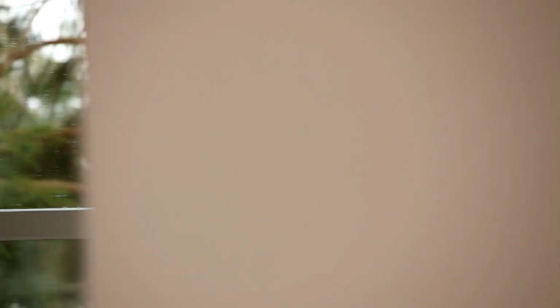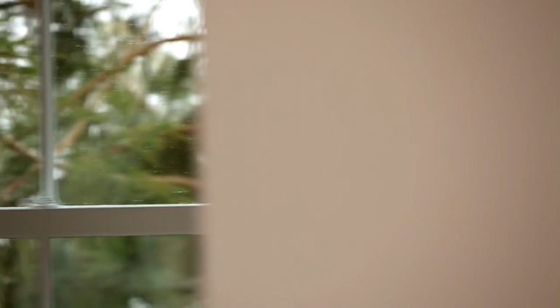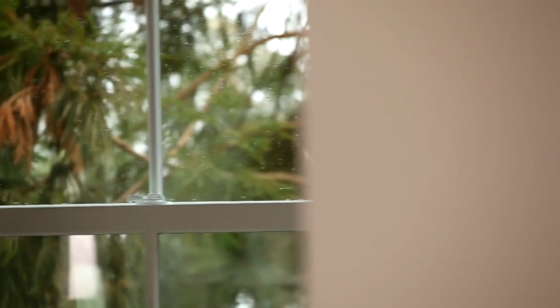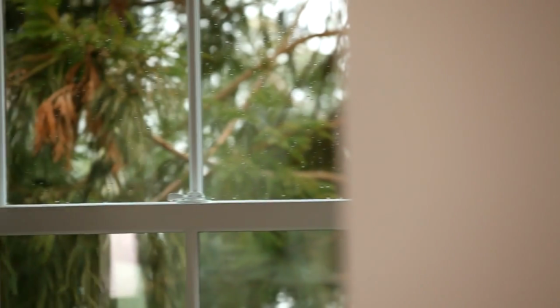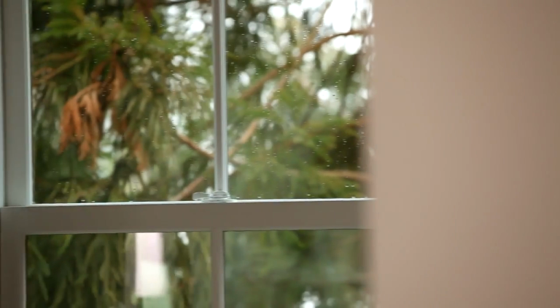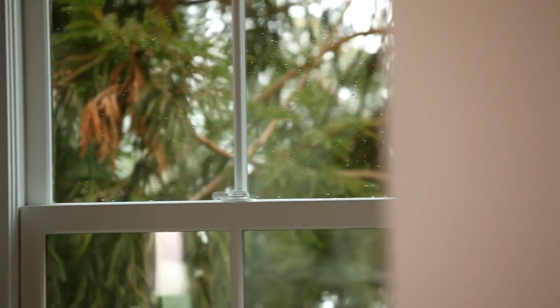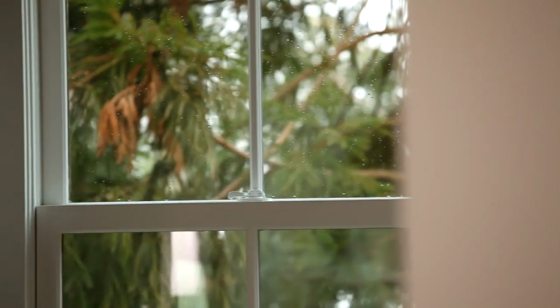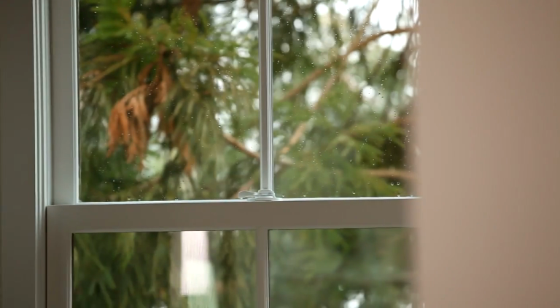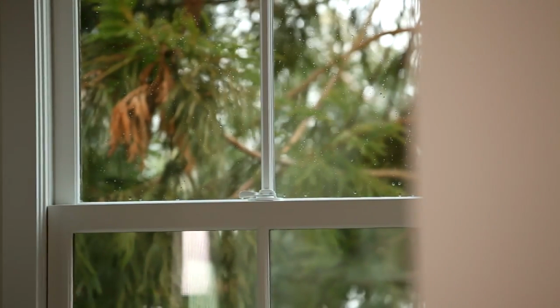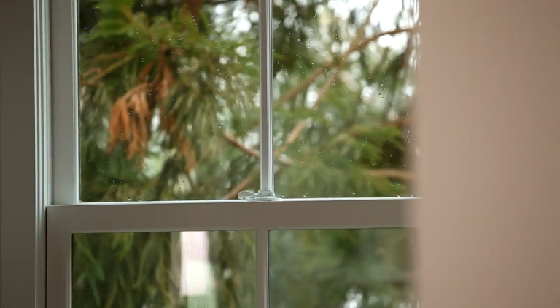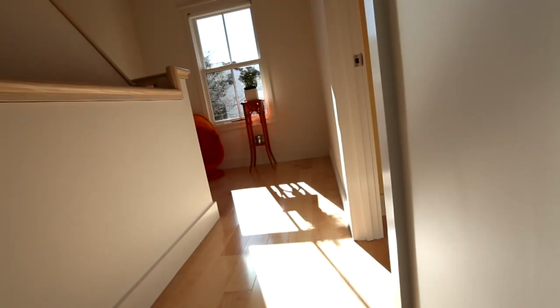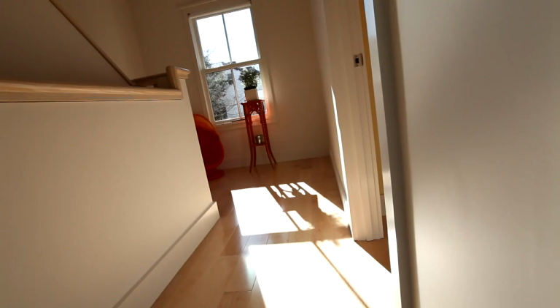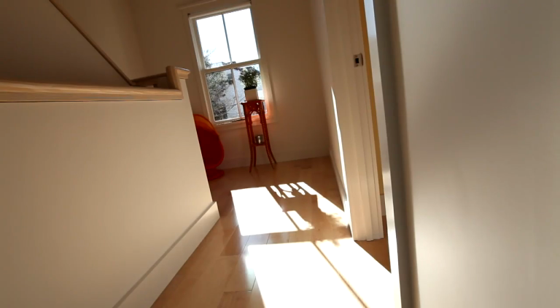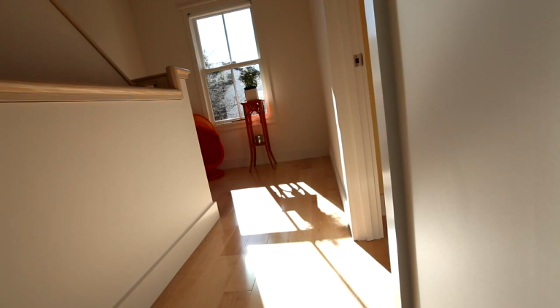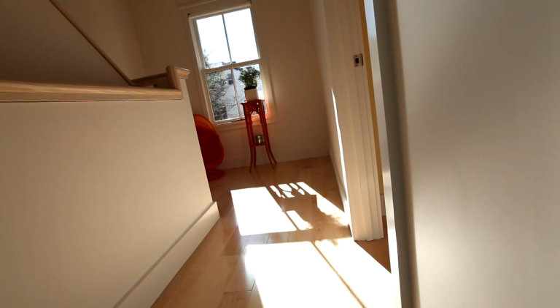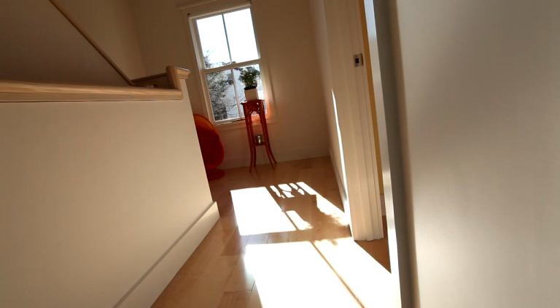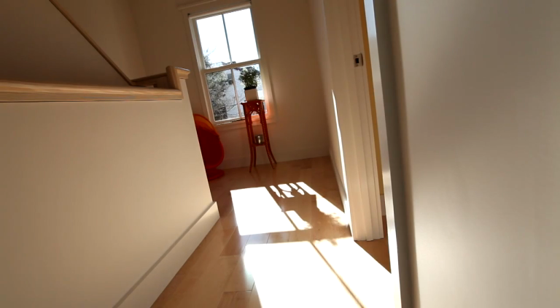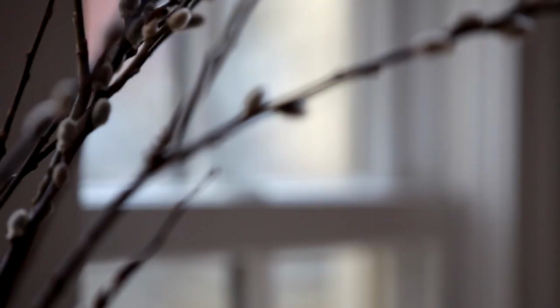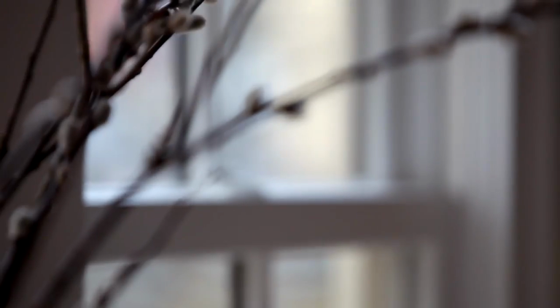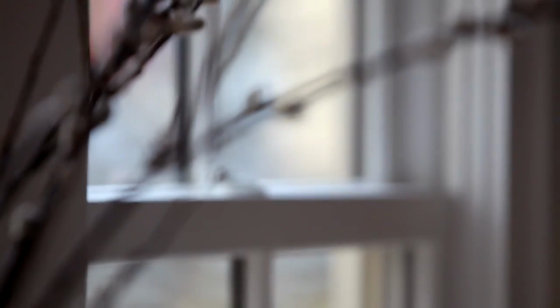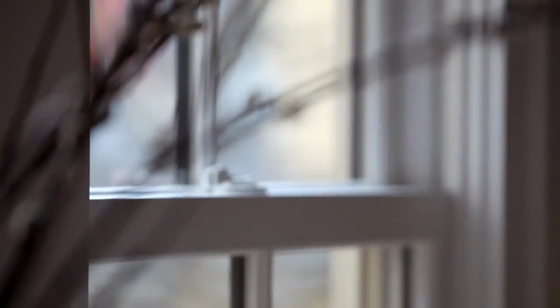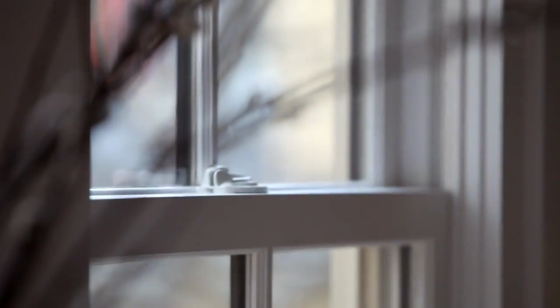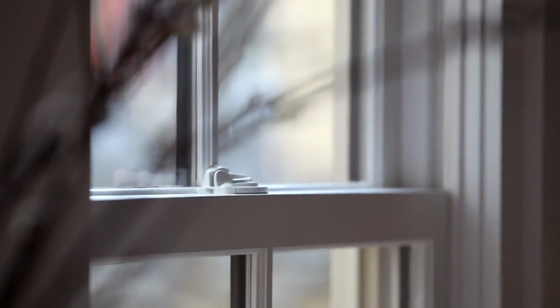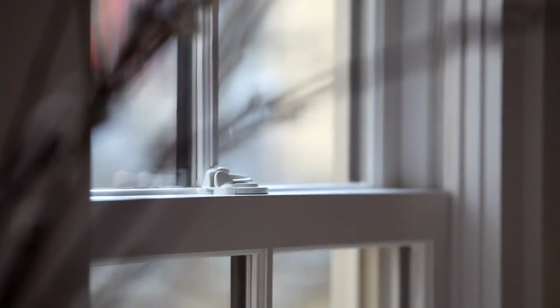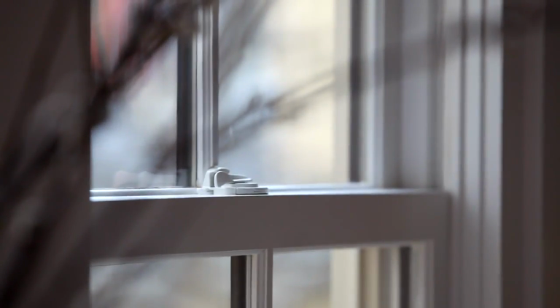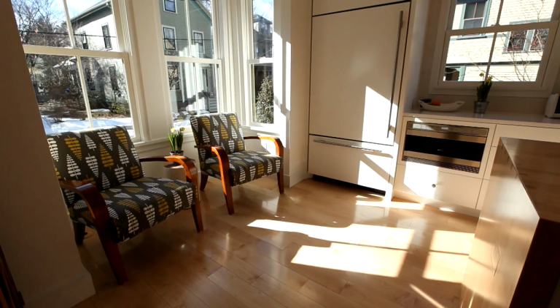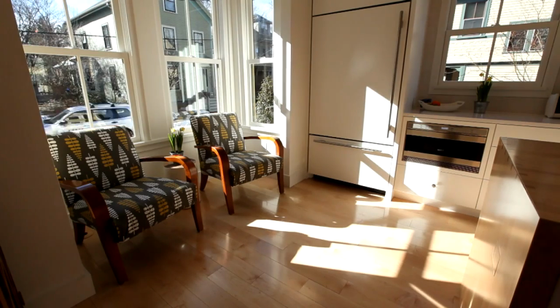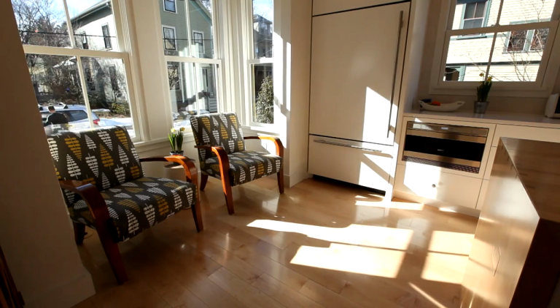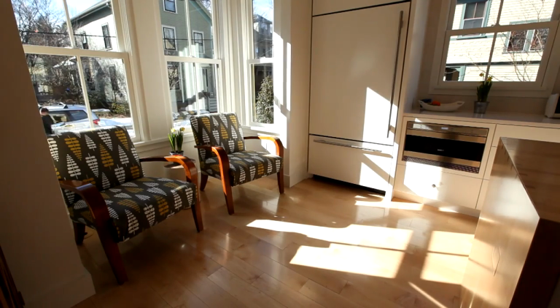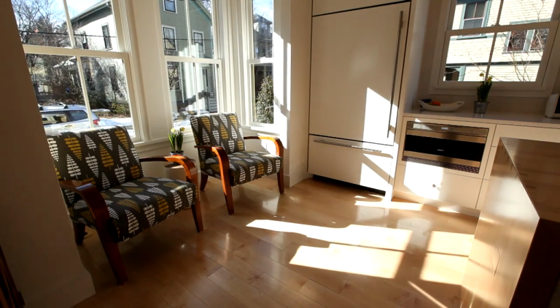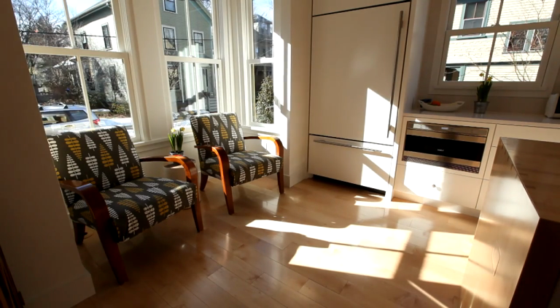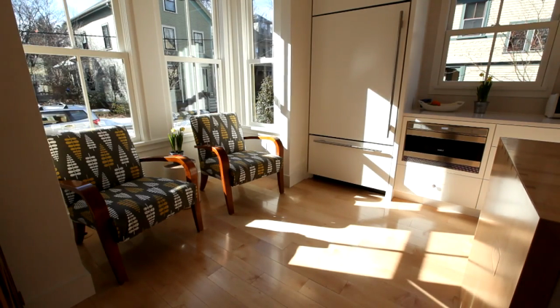The light coming through these windows not only energizes the spaces of the house, it energizes the people within them.